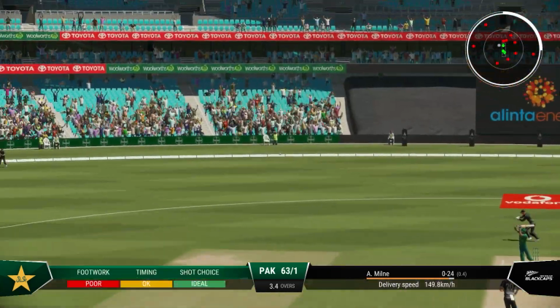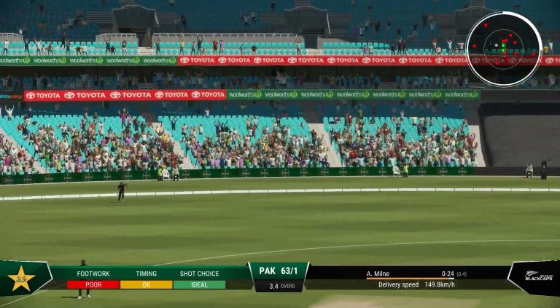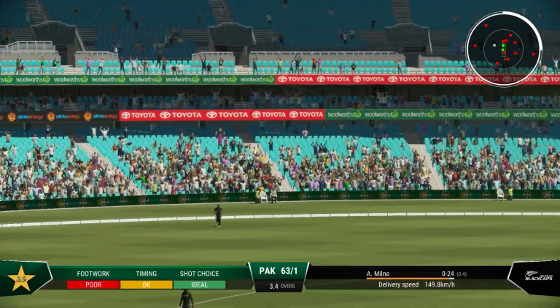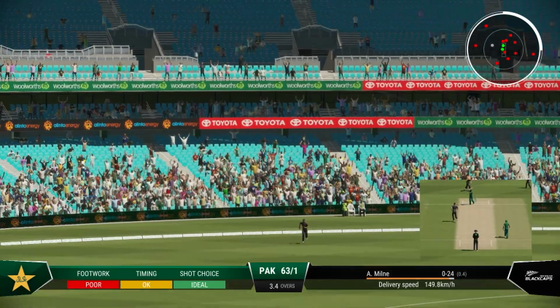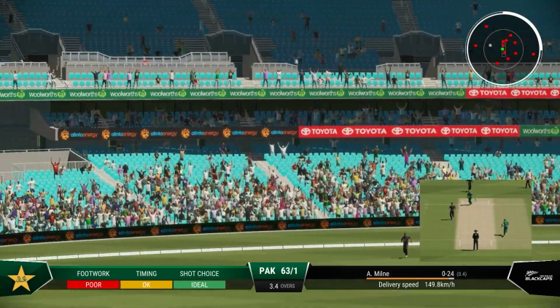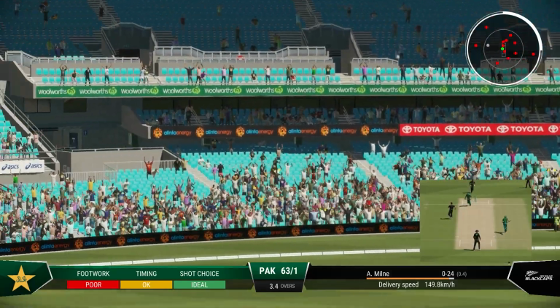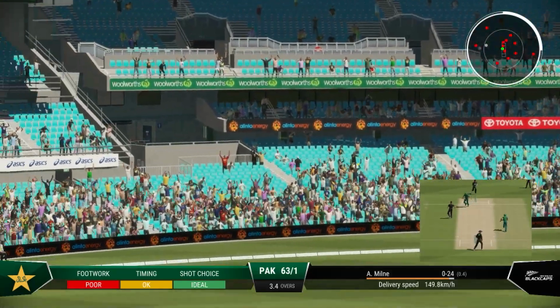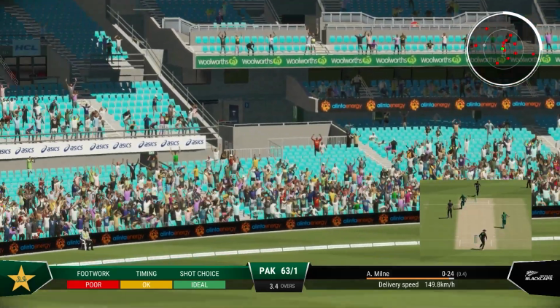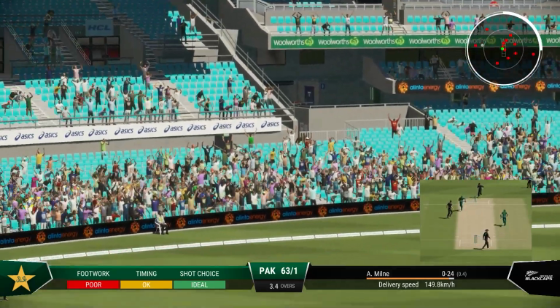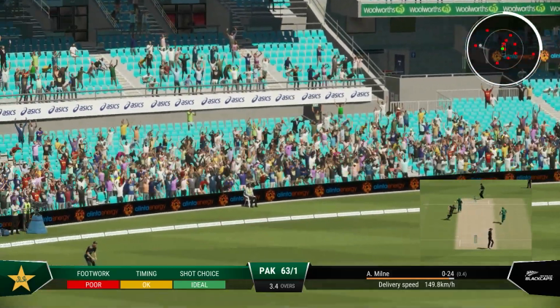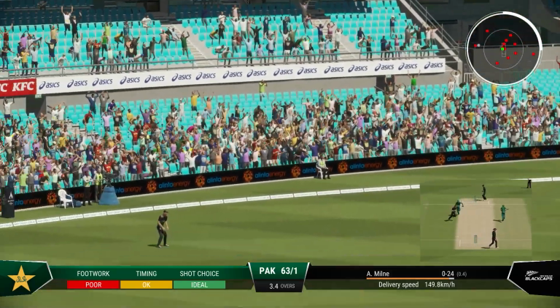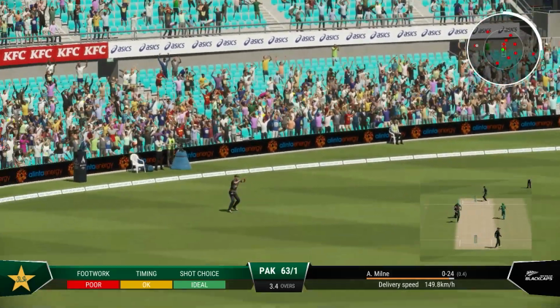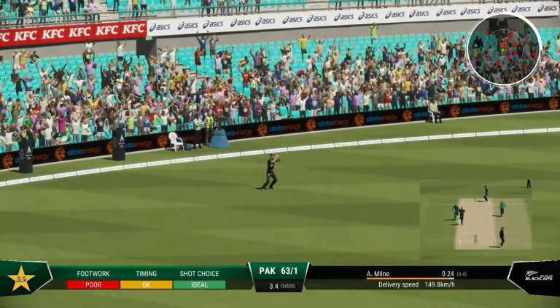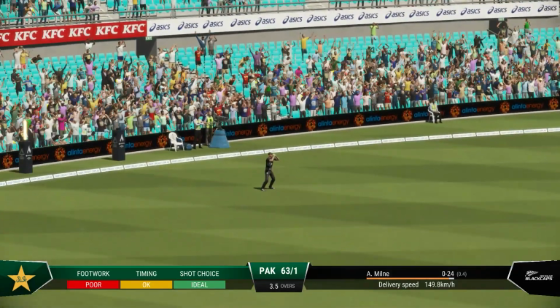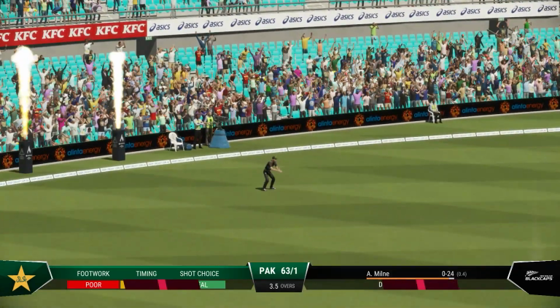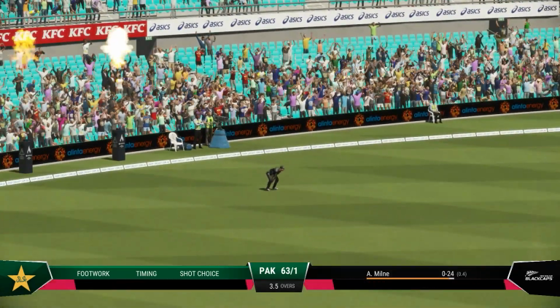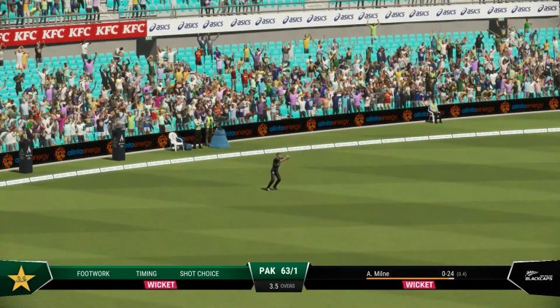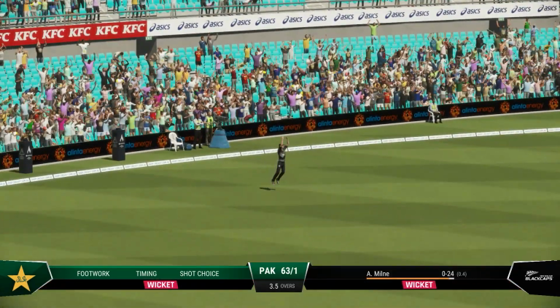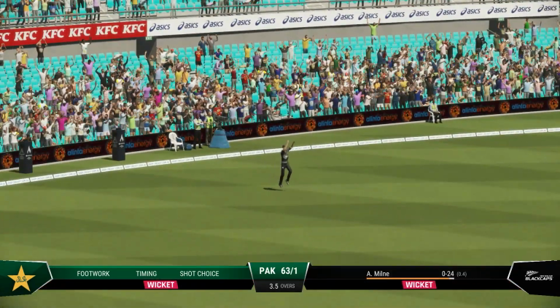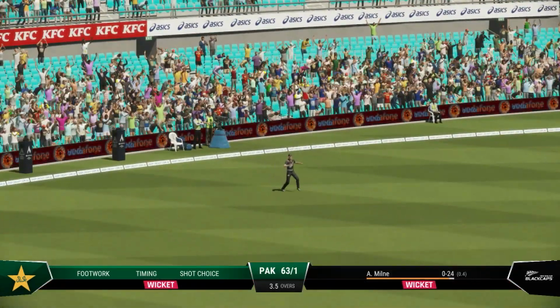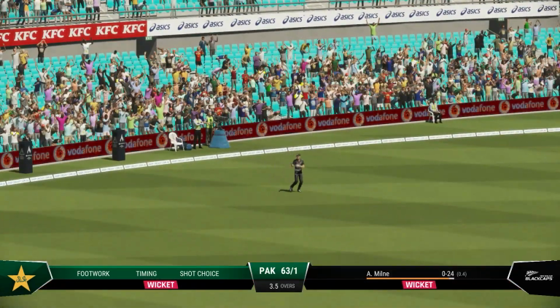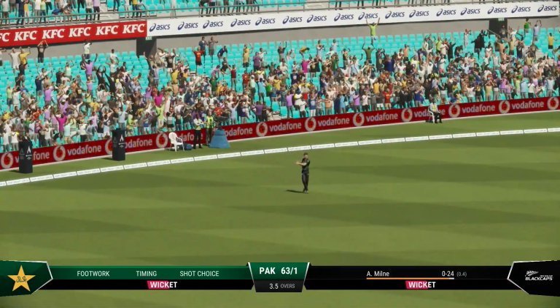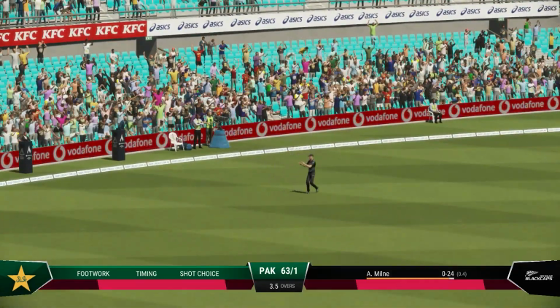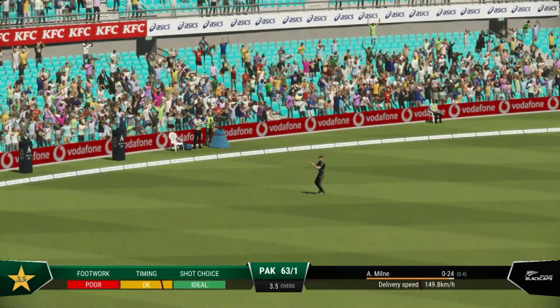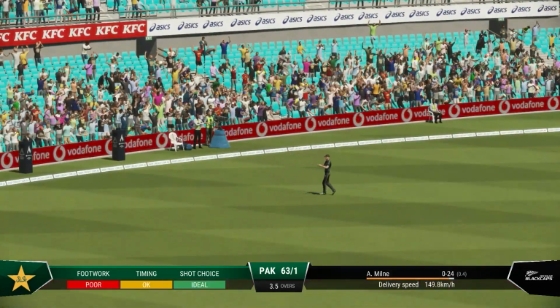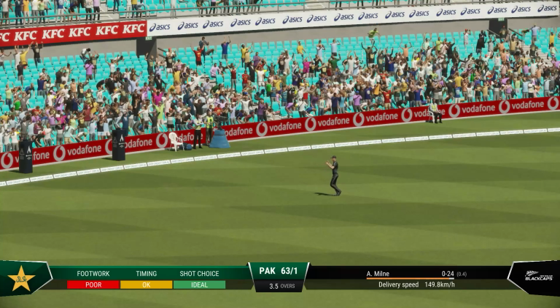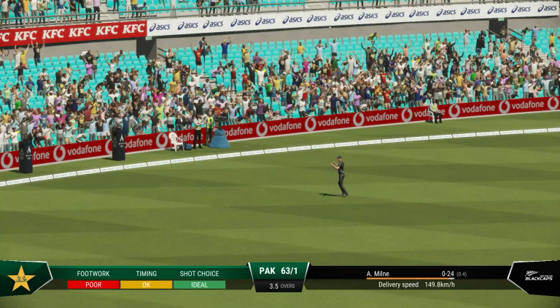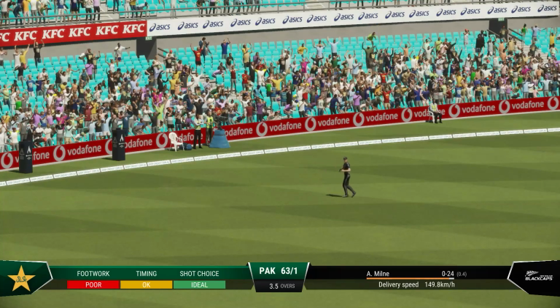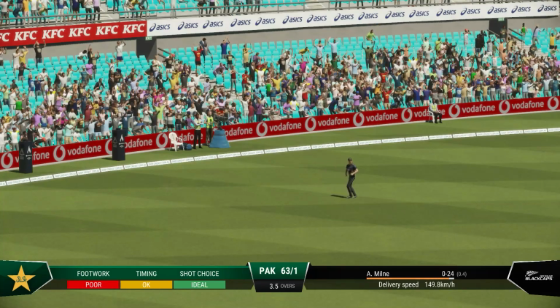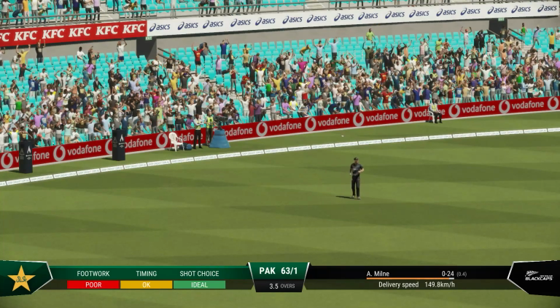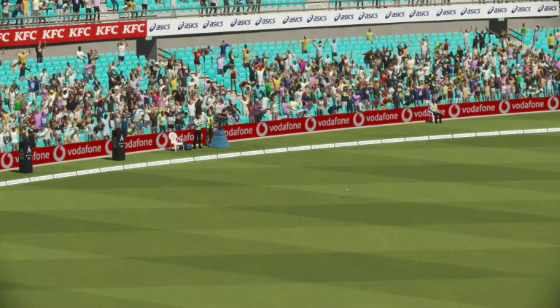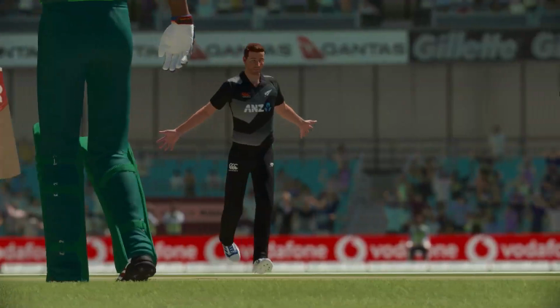Catch! Well taken. Had a lot of work to do, and held on to a great catch.